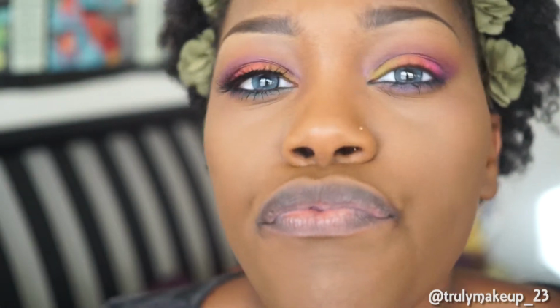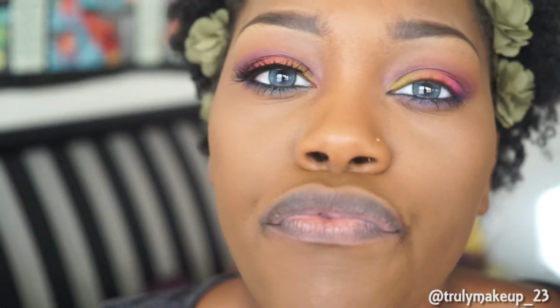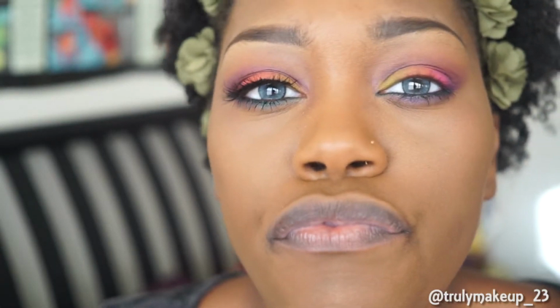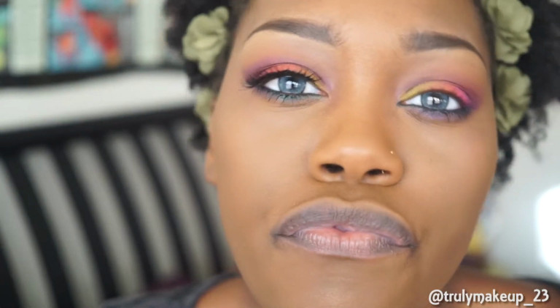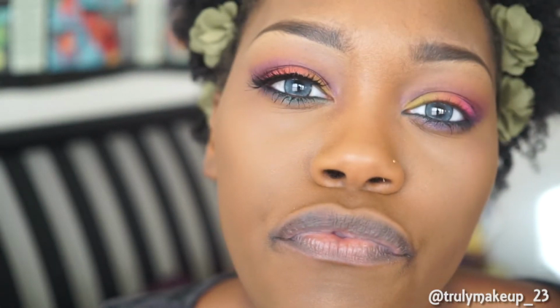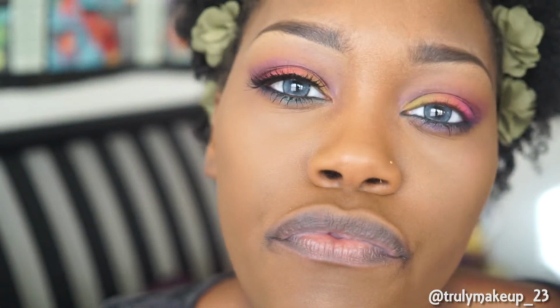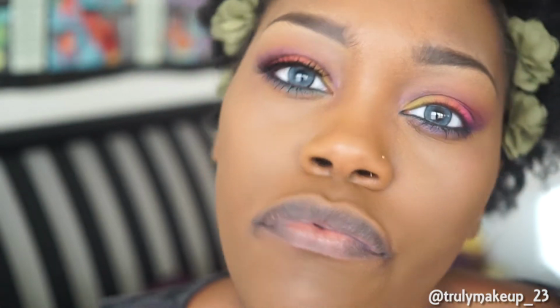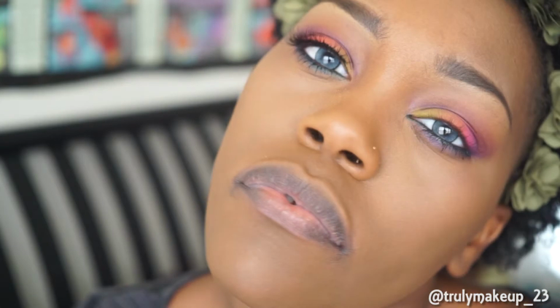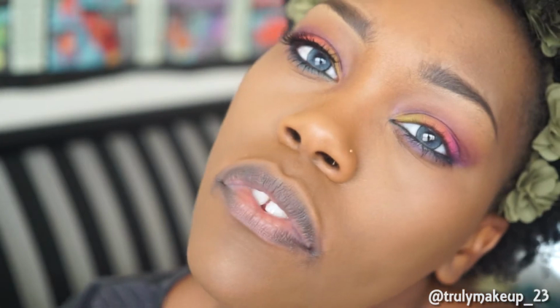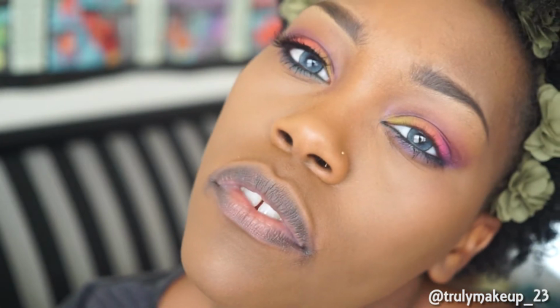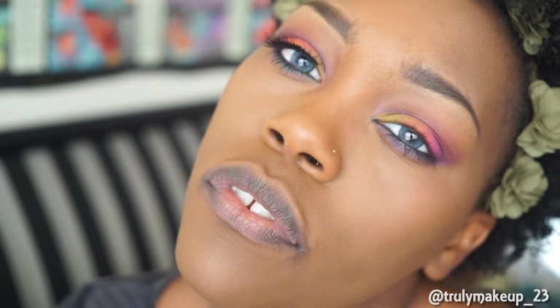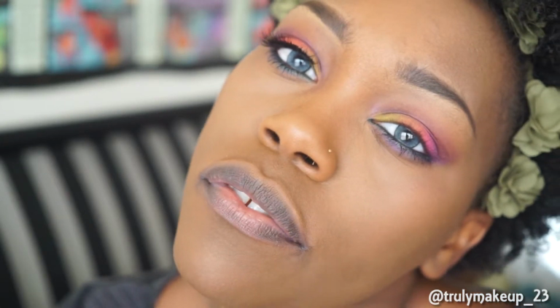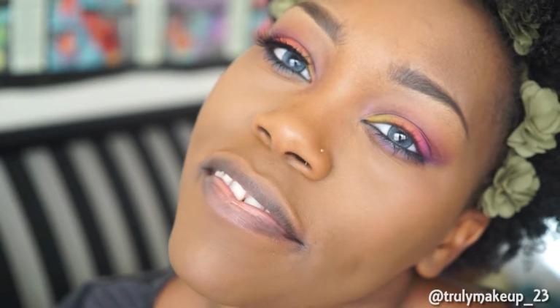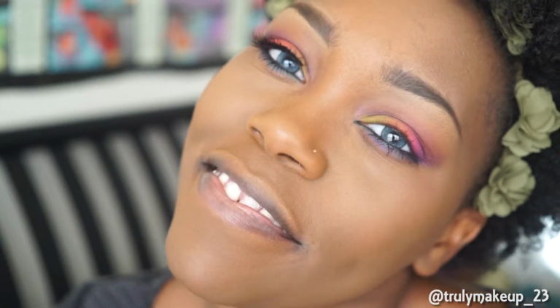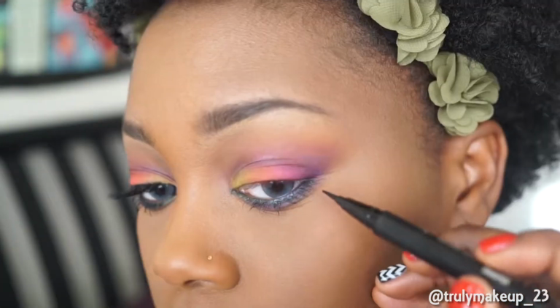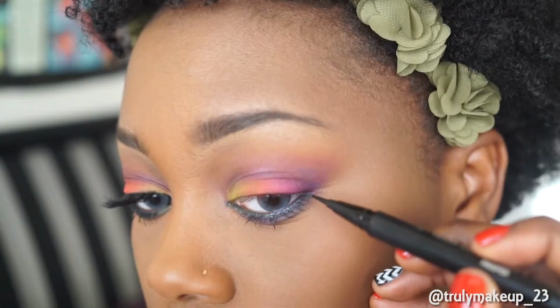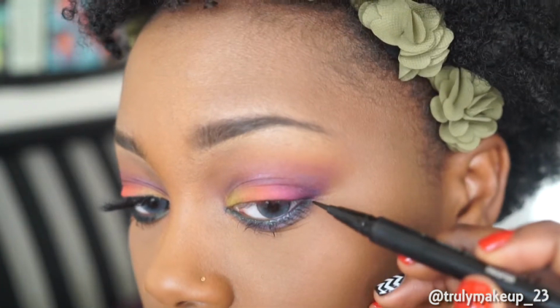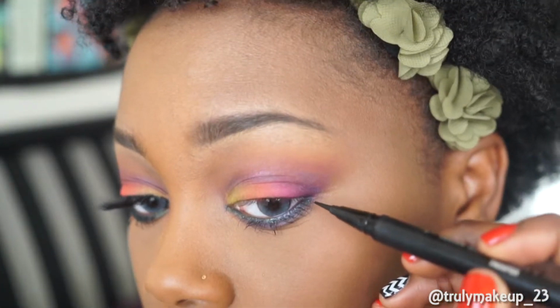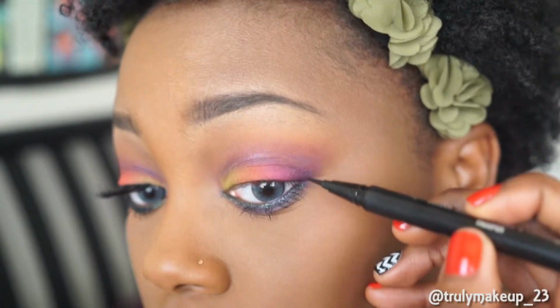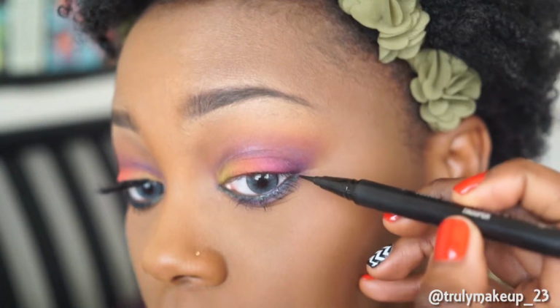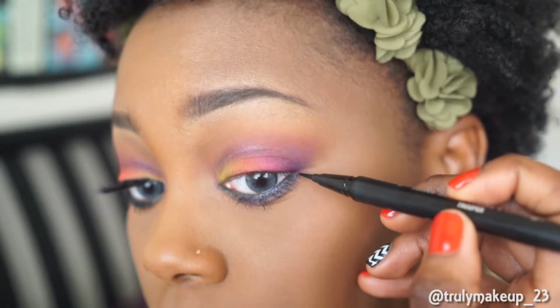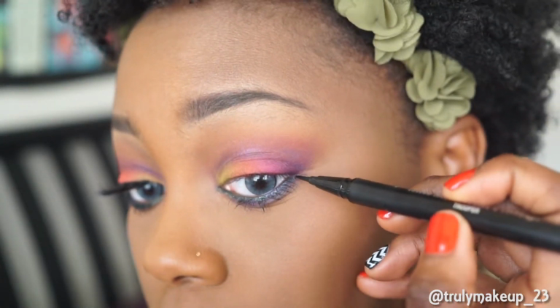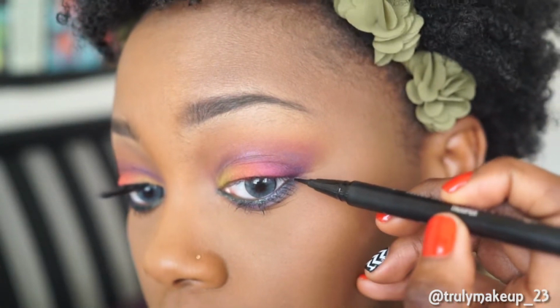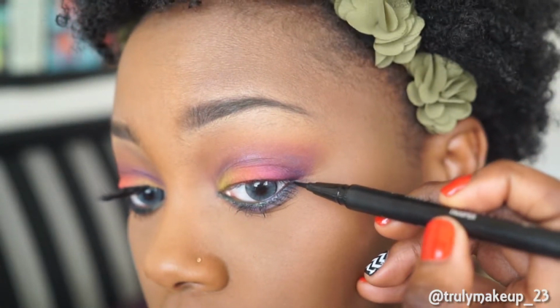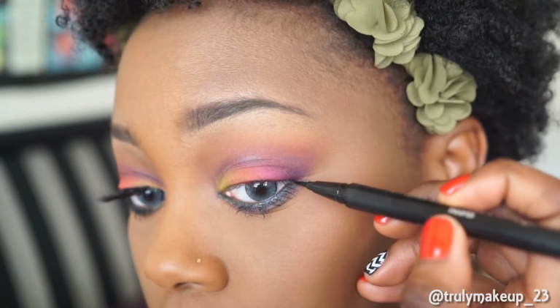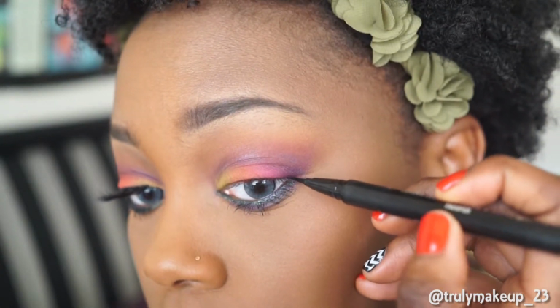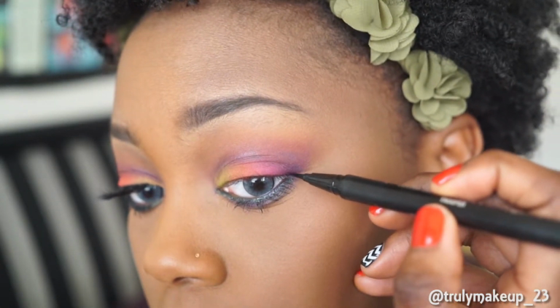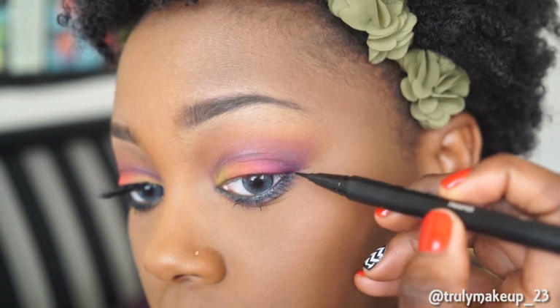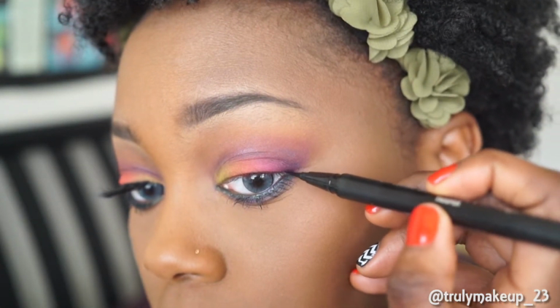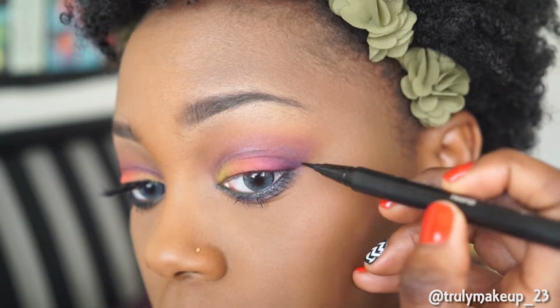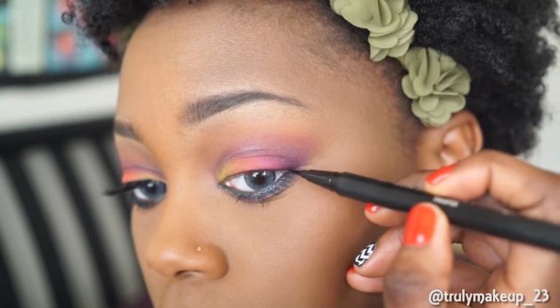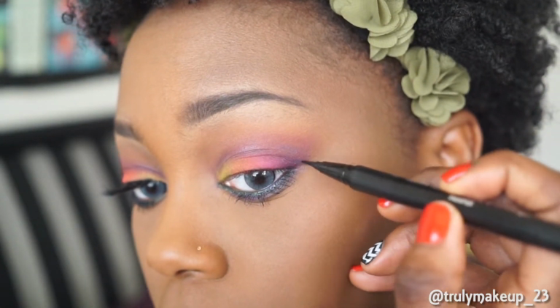Now moving on with the cat eye and I'm going to be using my usual favorite Kat Von D Trooper Liquid Liner.